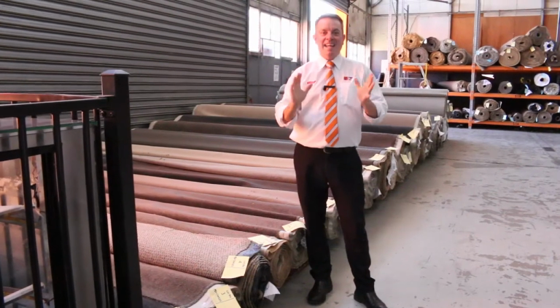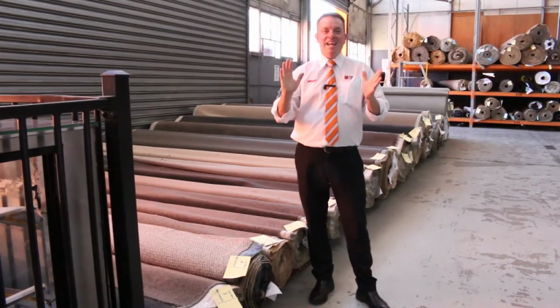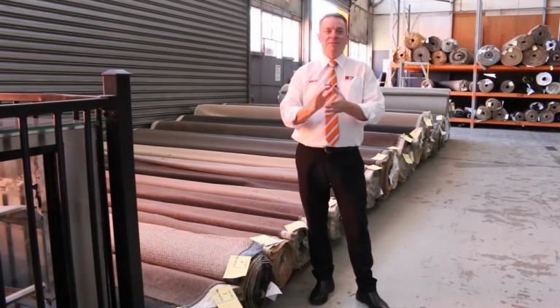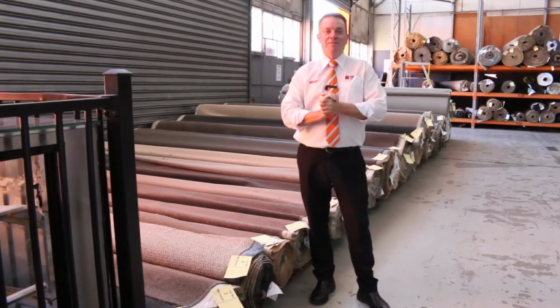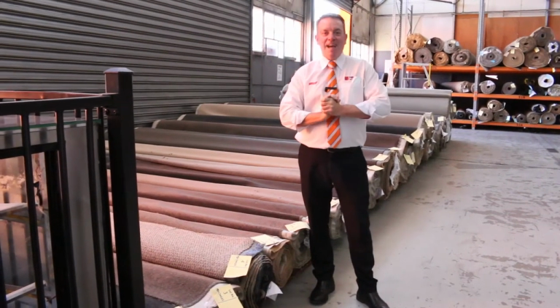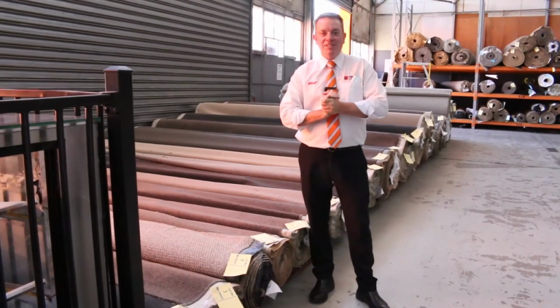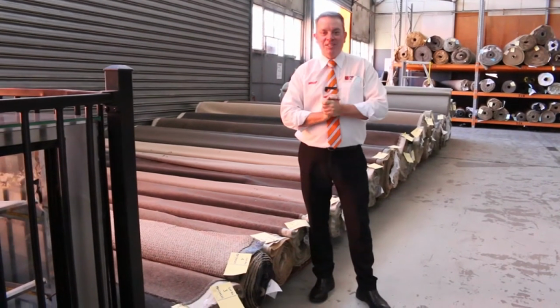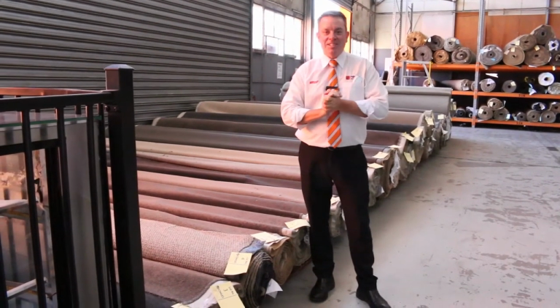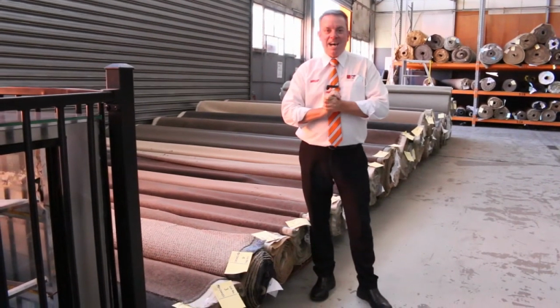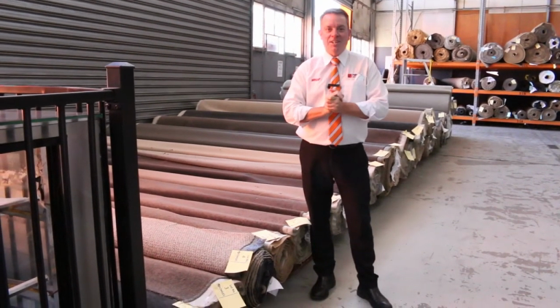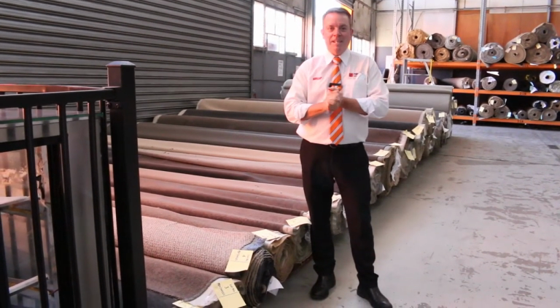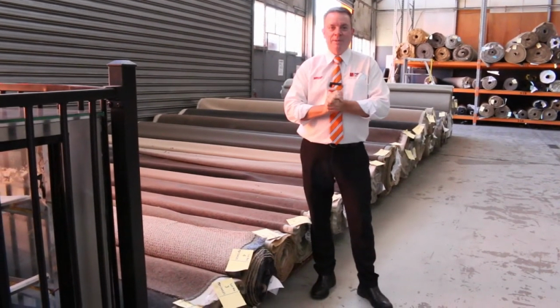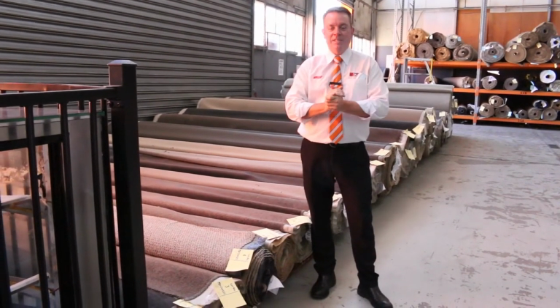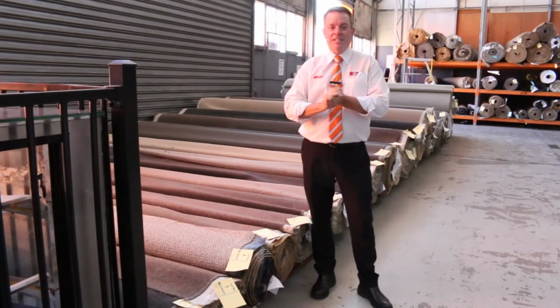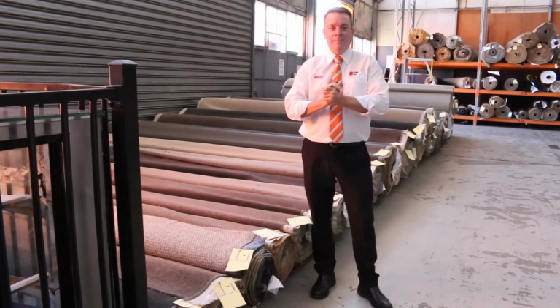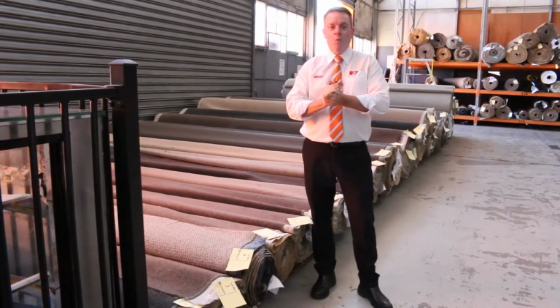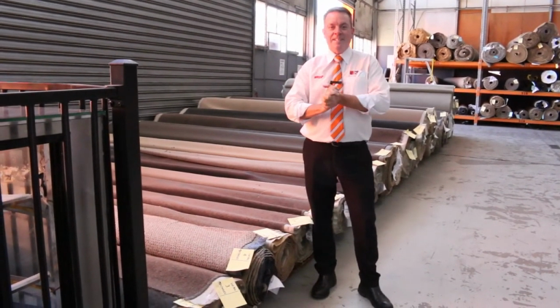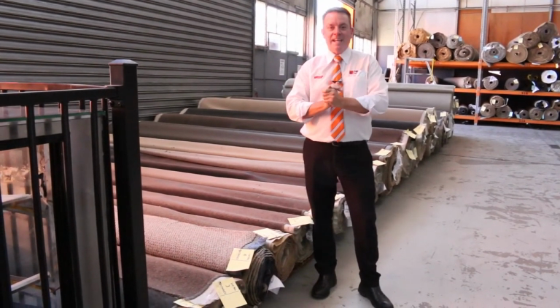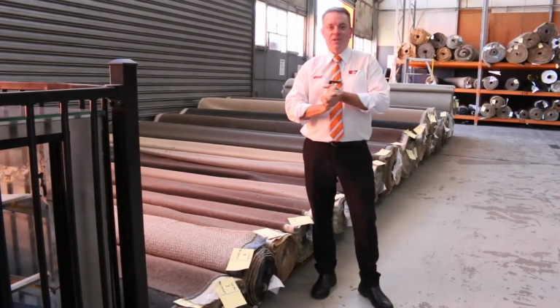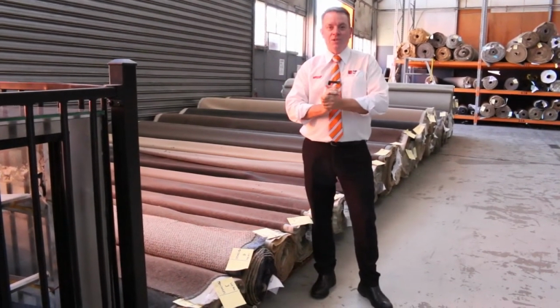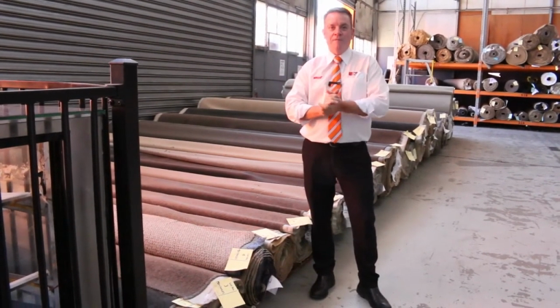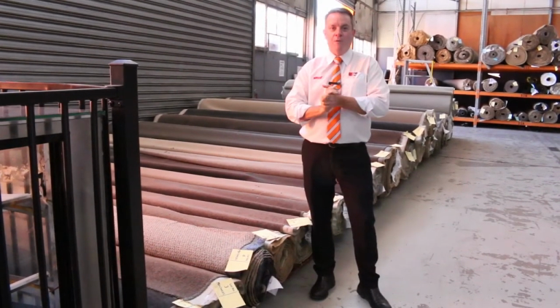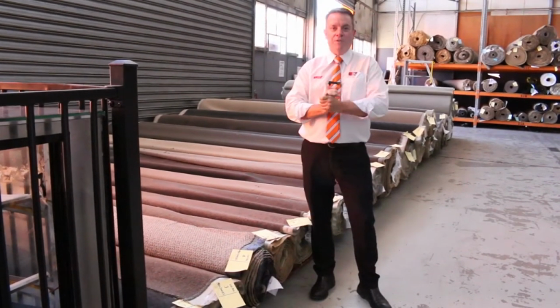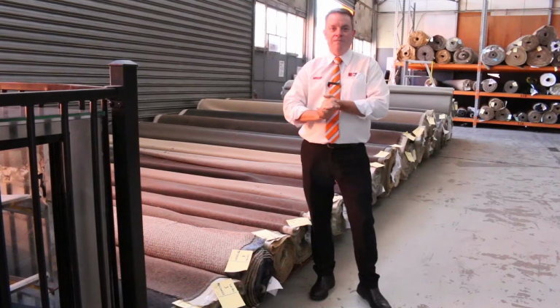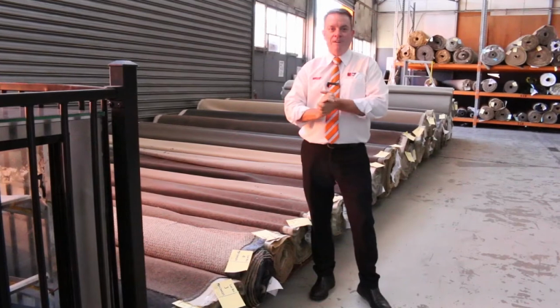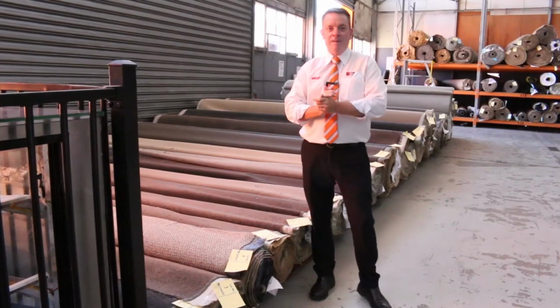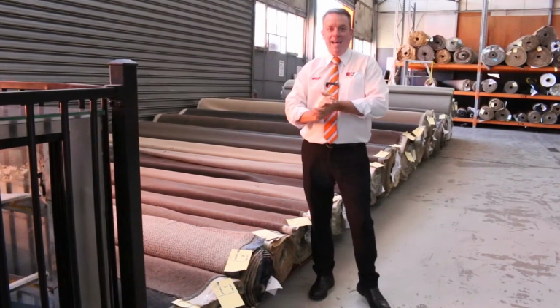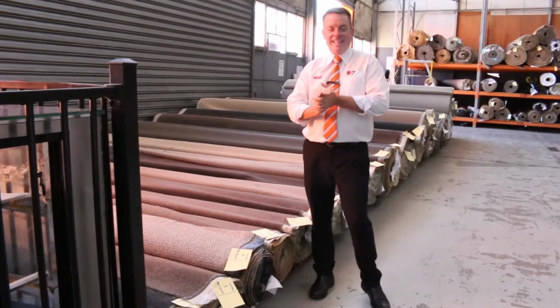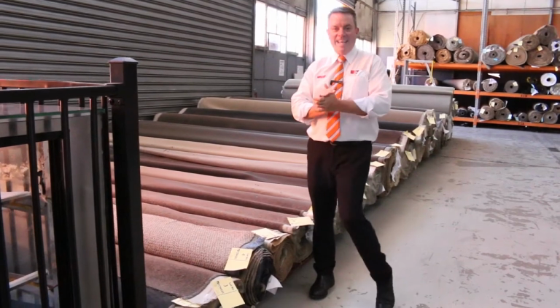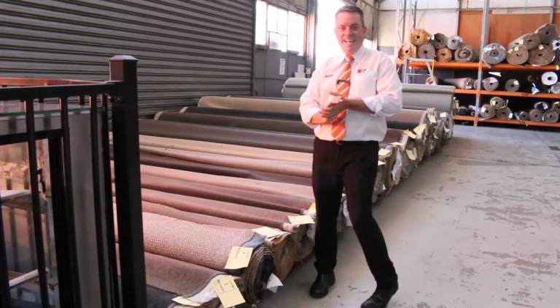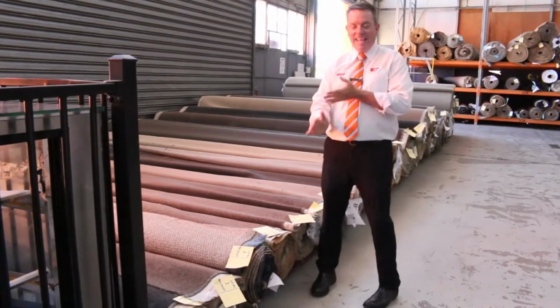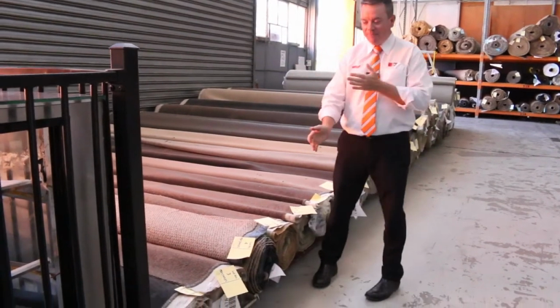G'day, I'm John from Fowles Auctions and Sales. I'm here to preview this coming Wednesday's auction, the 4th of November at 10 a.m.